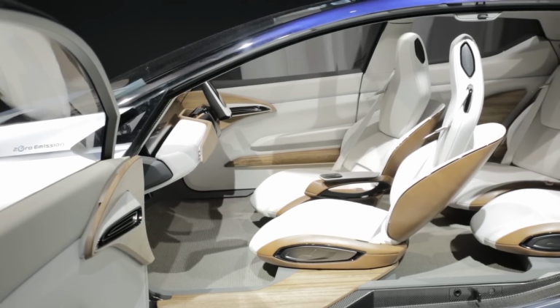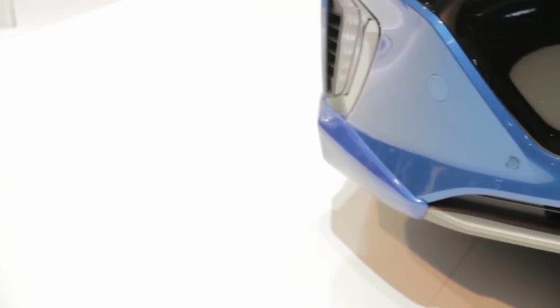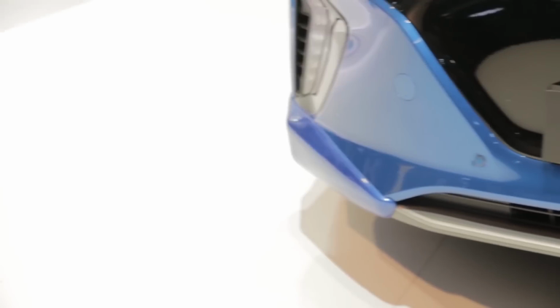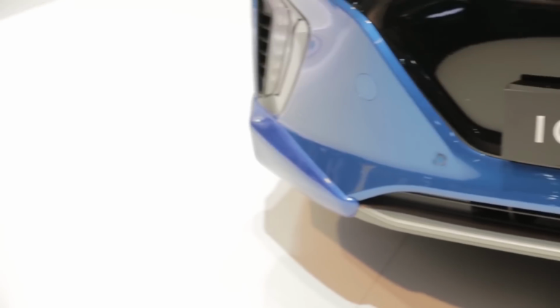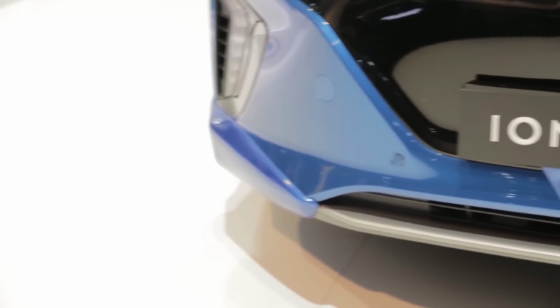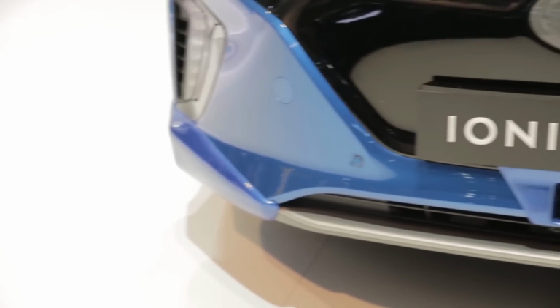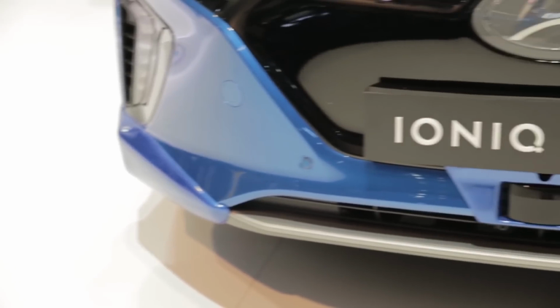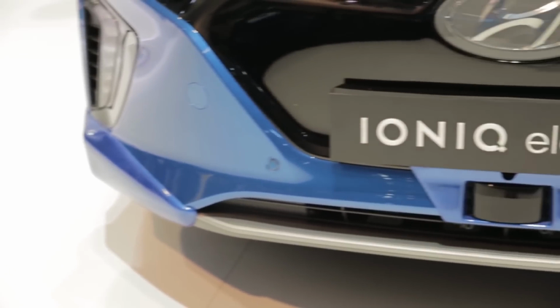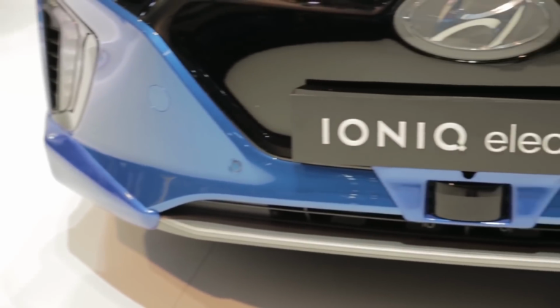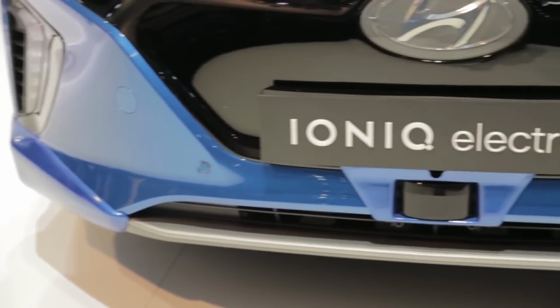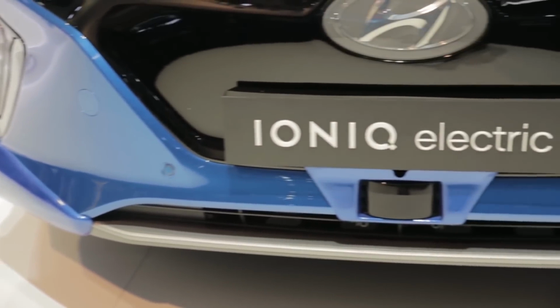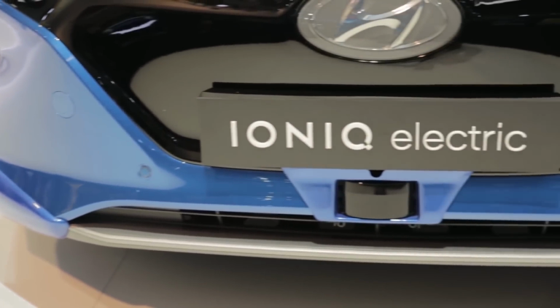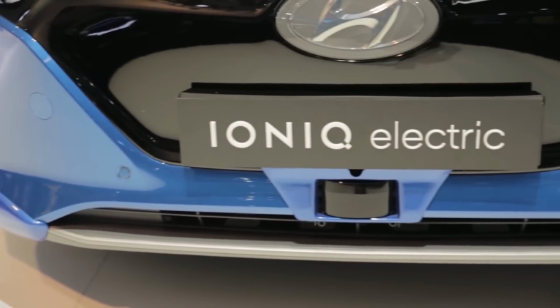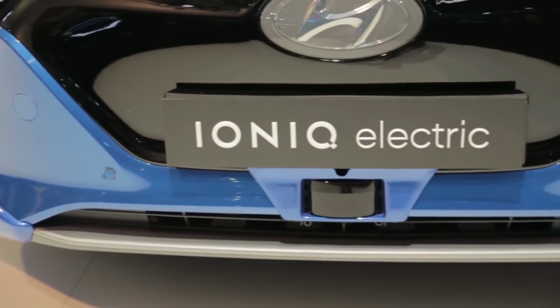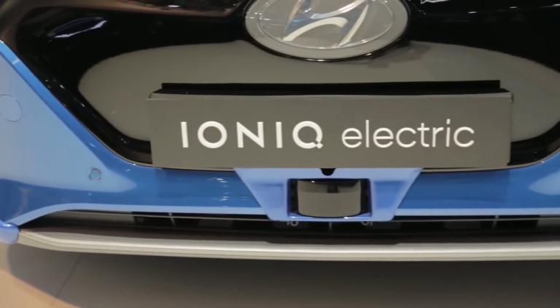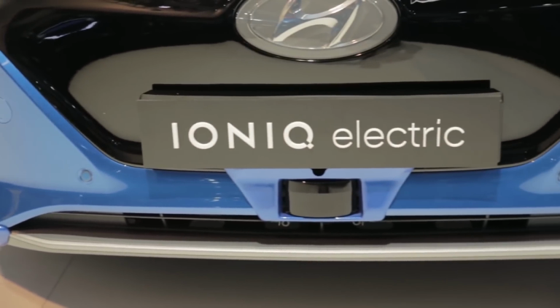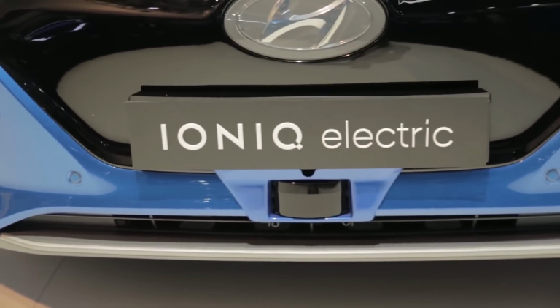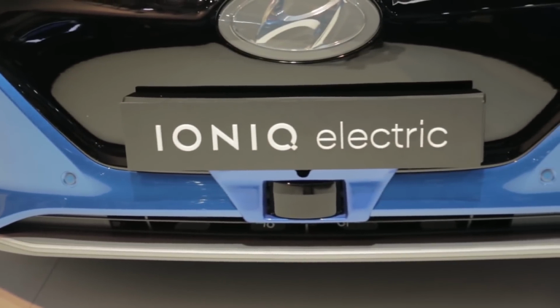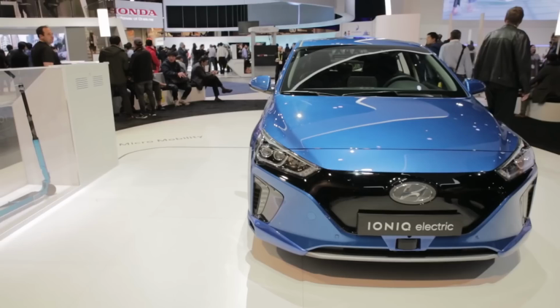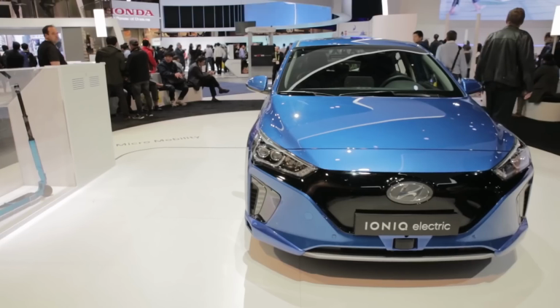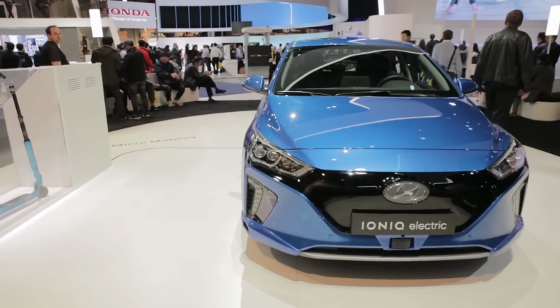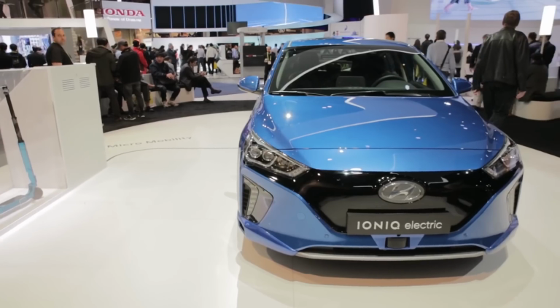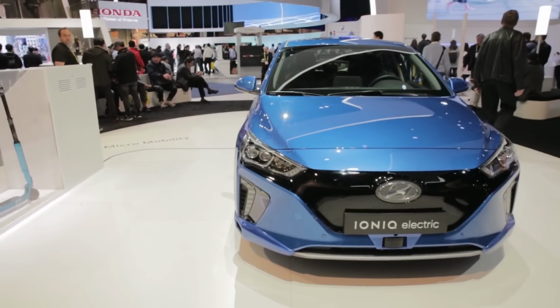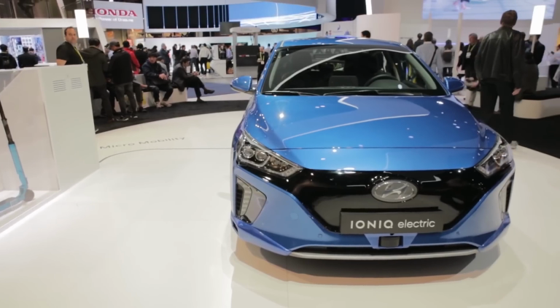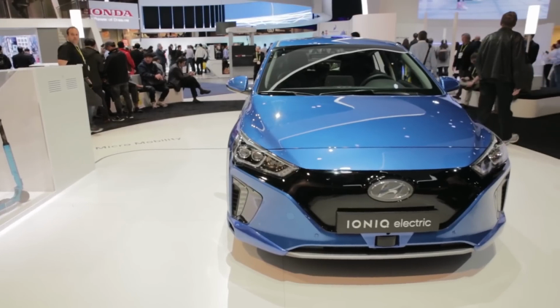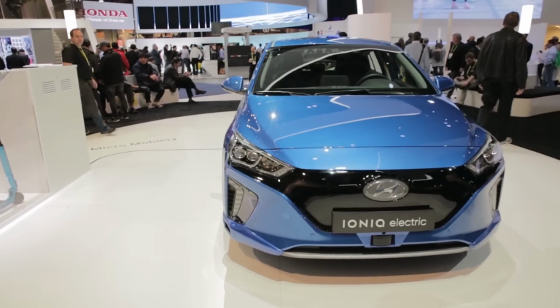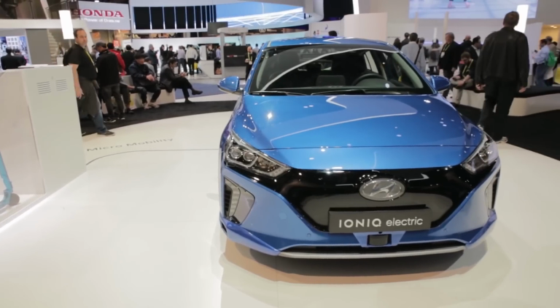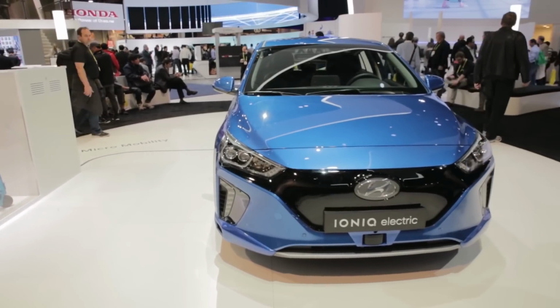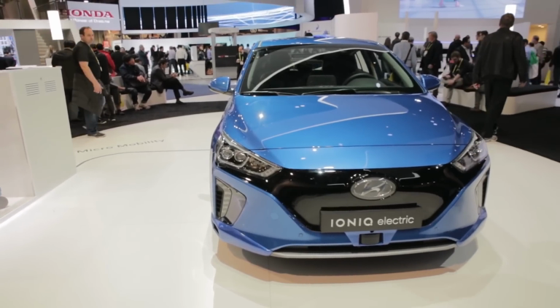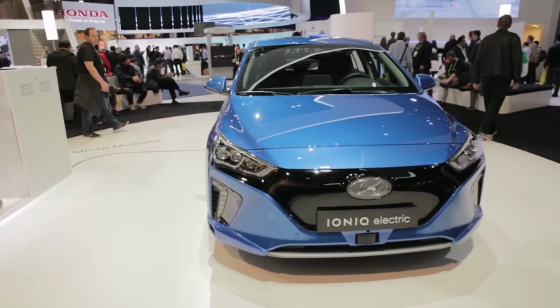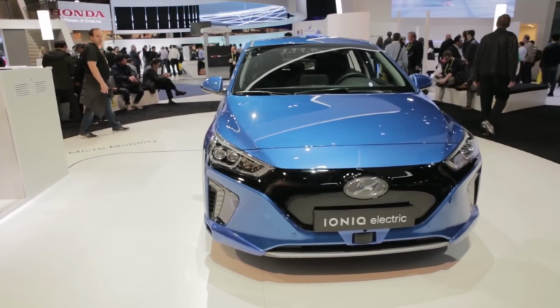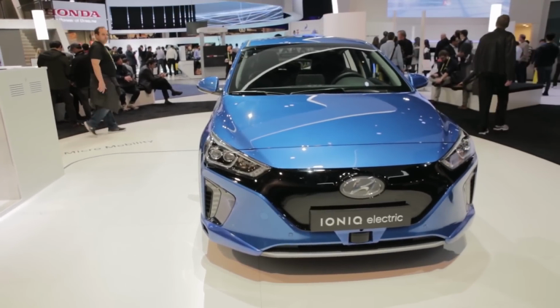The IDS is a ways off, but the Hyundai IONIQ — a car you can drive today — is getting an autonomous update.